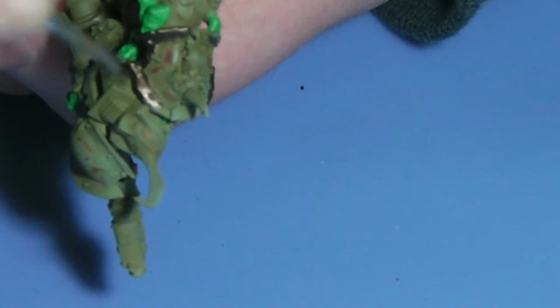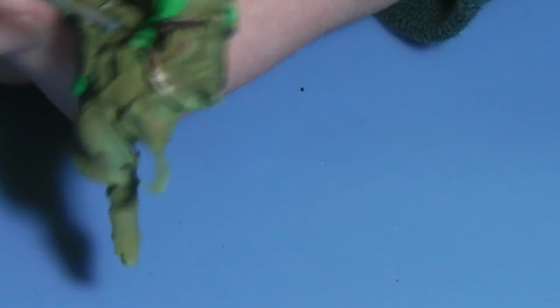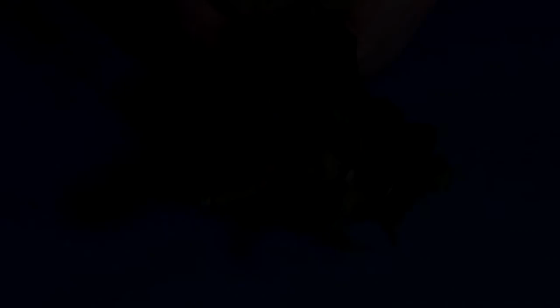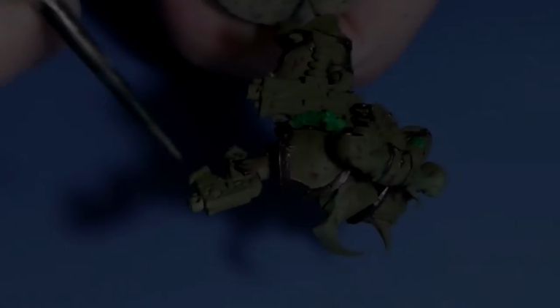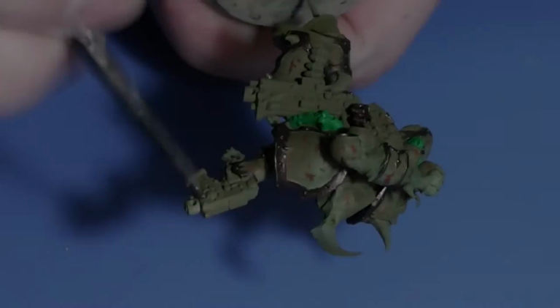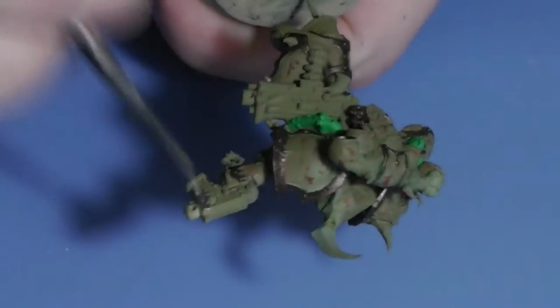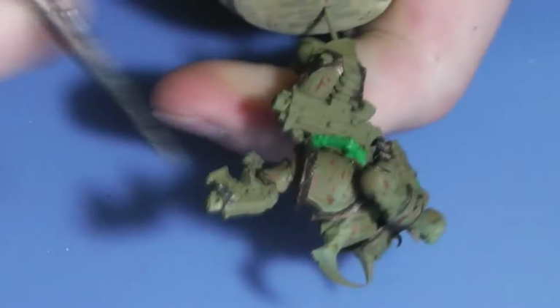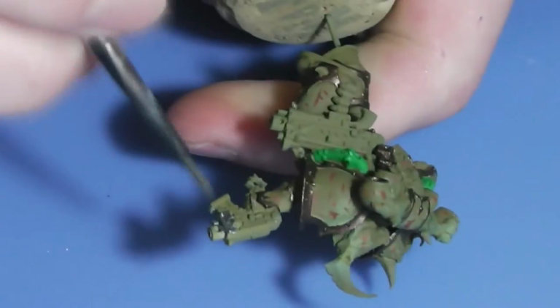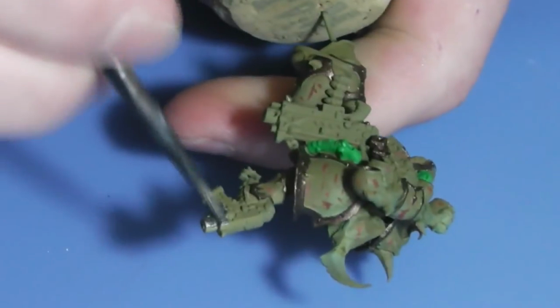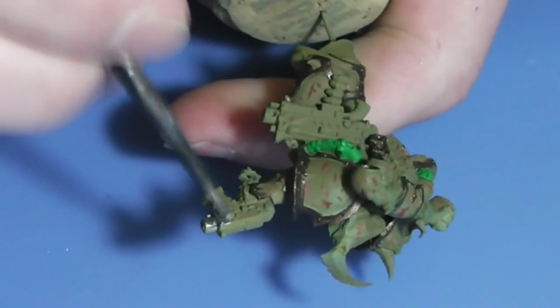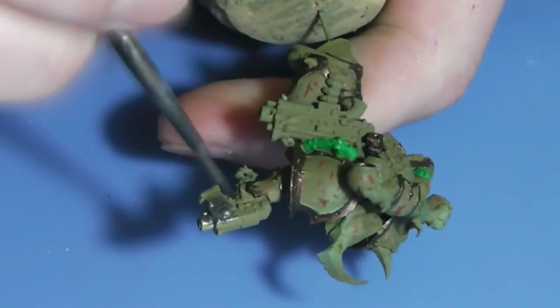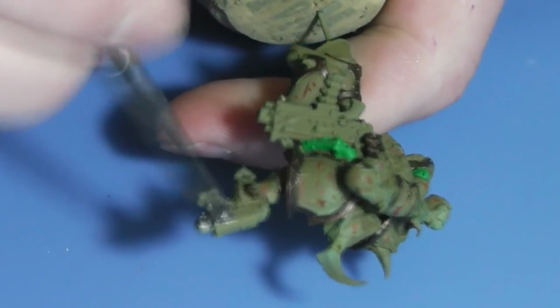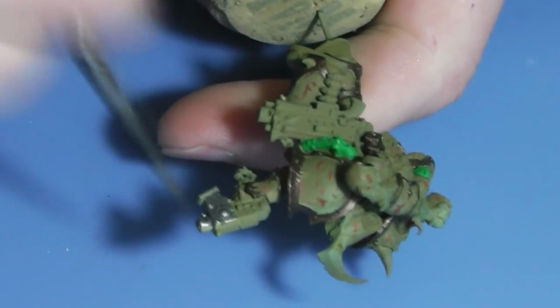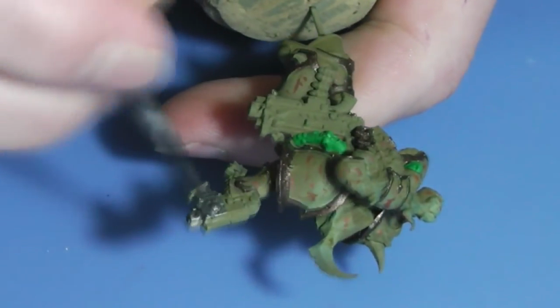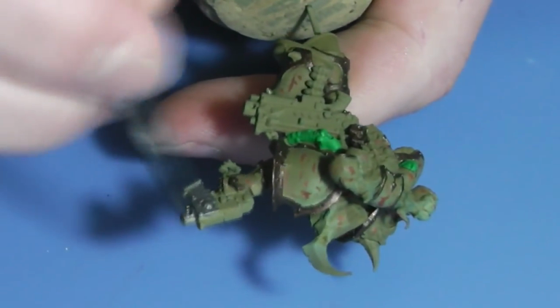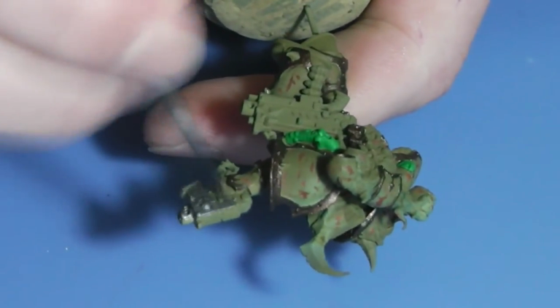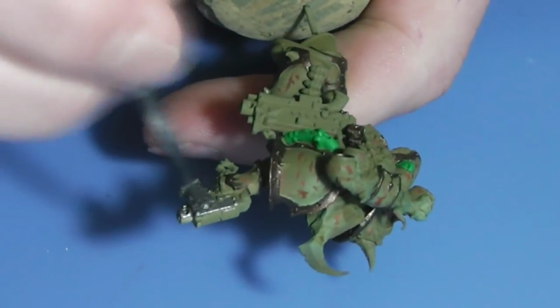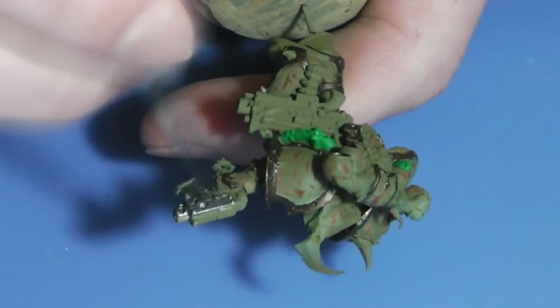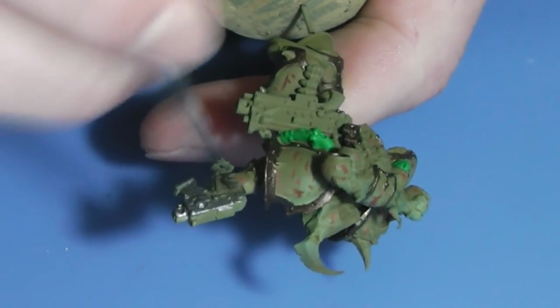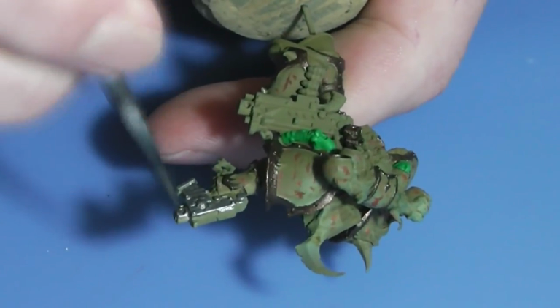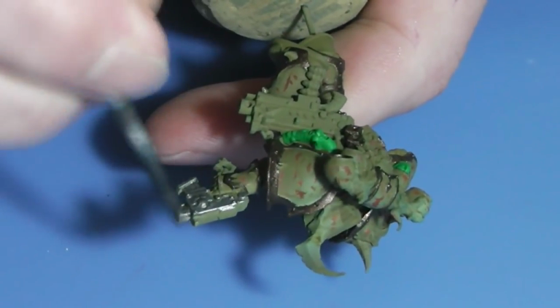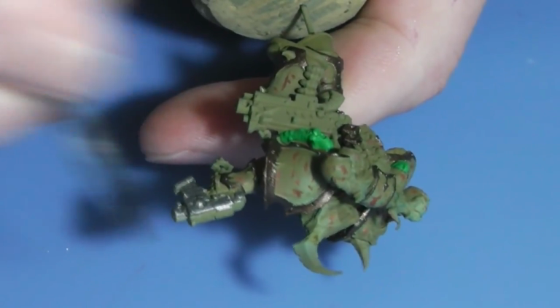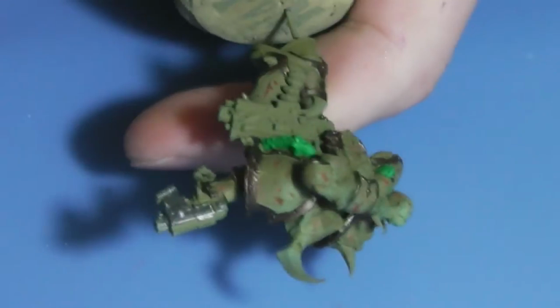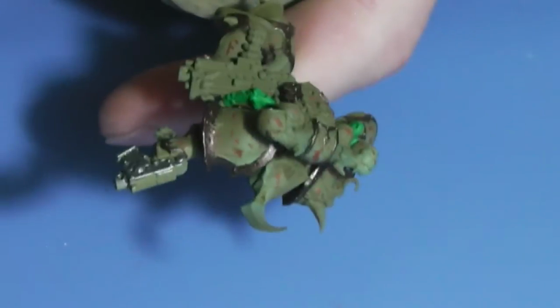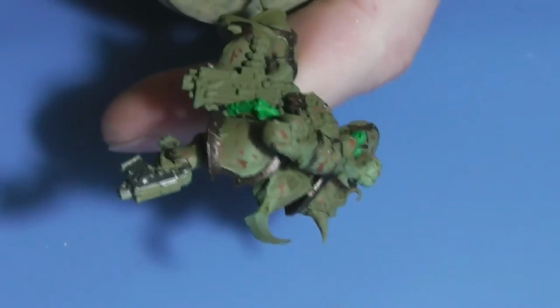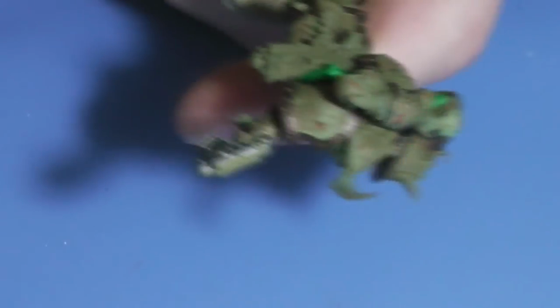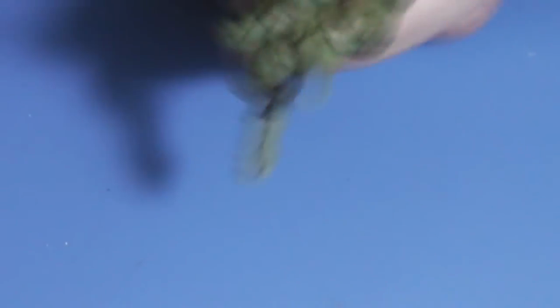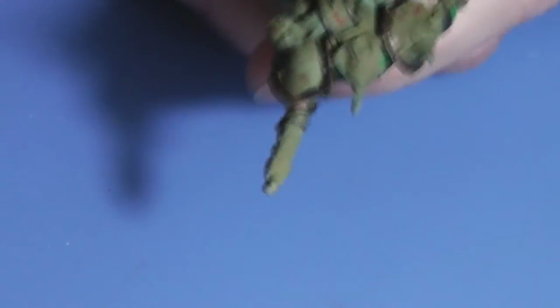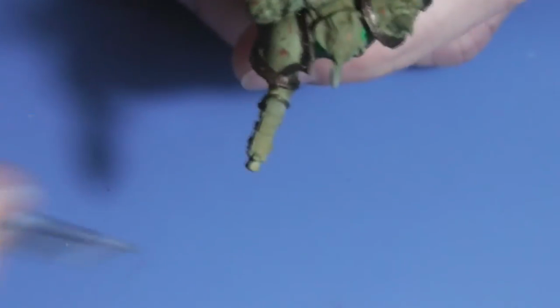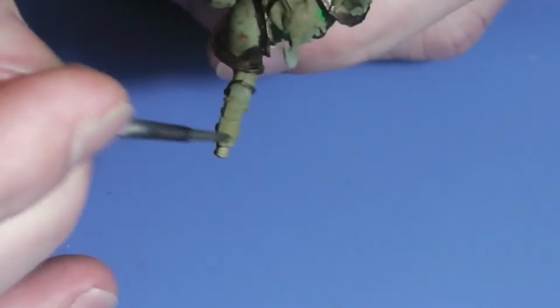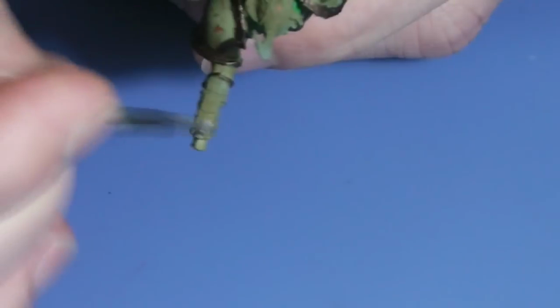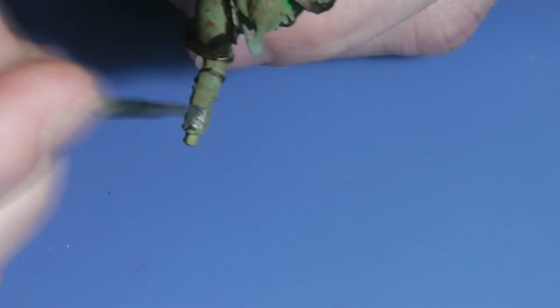The weapon — the bolter — was painted with Bolt Gun Metal, the old one.